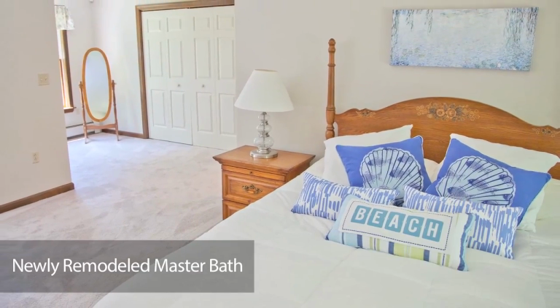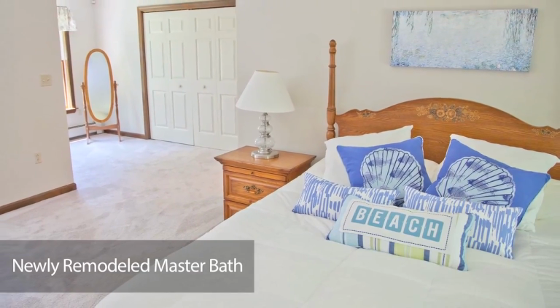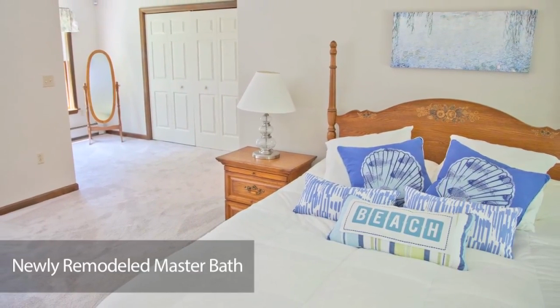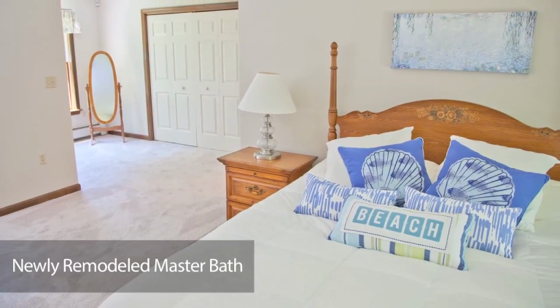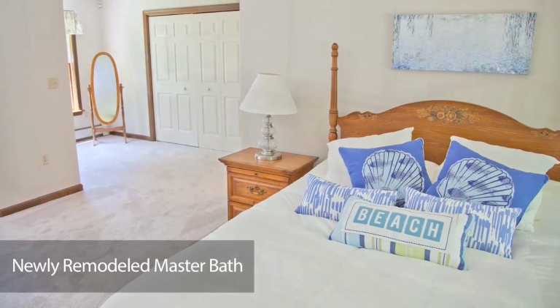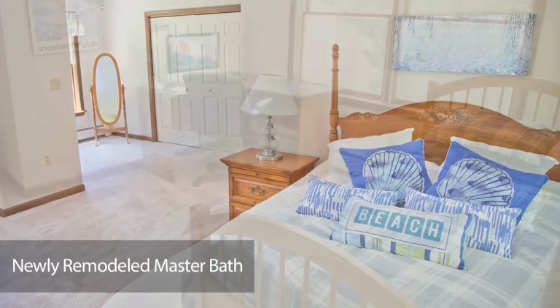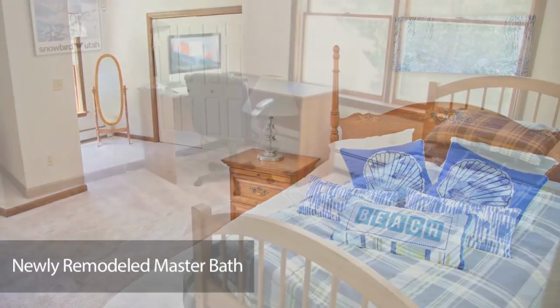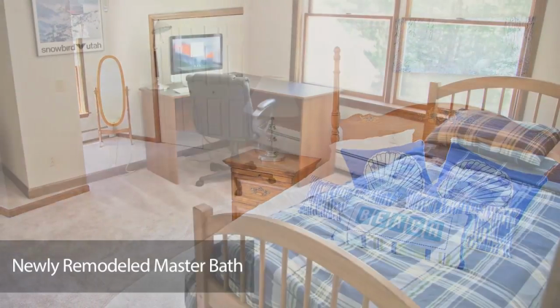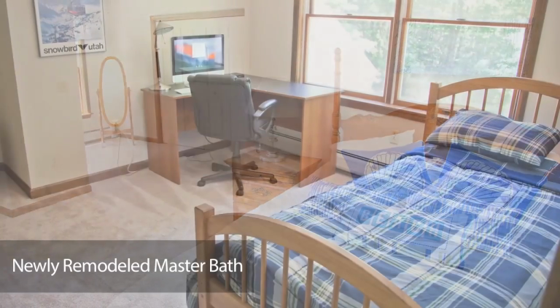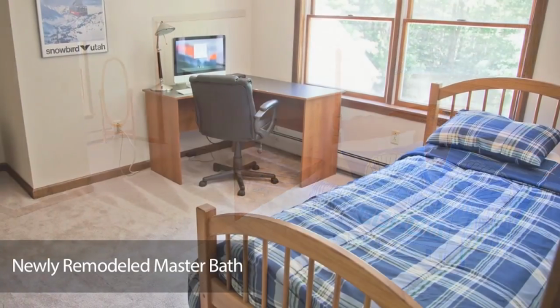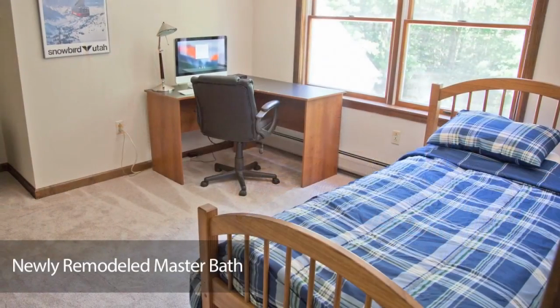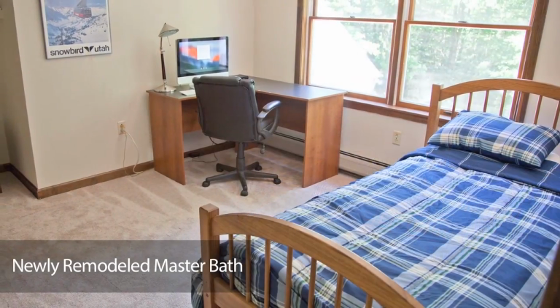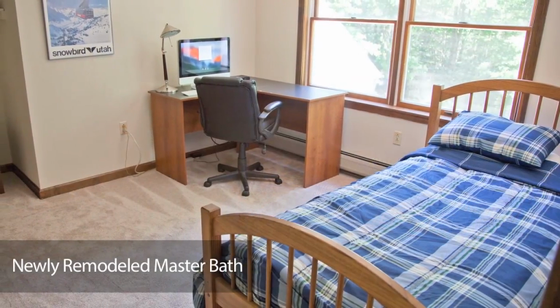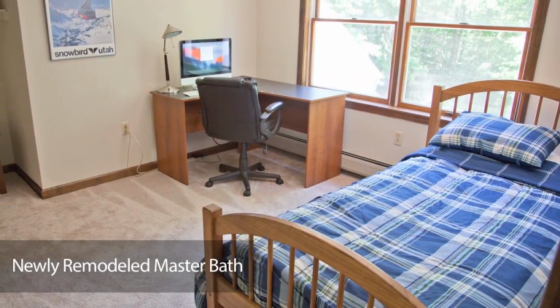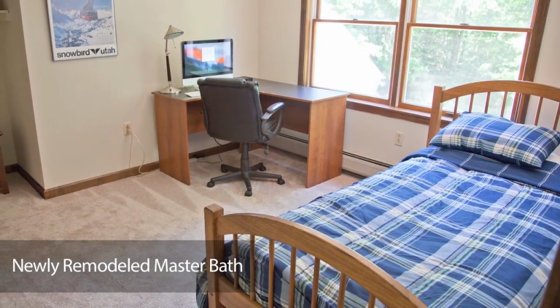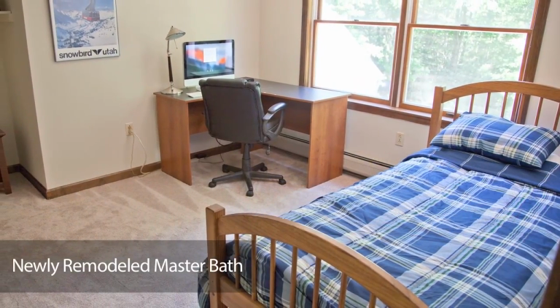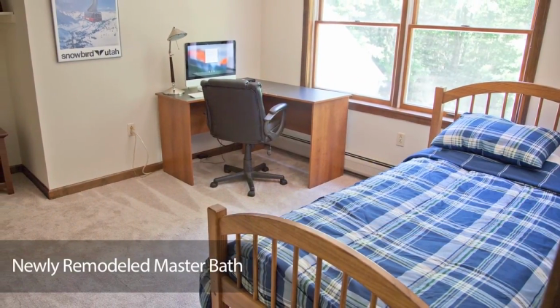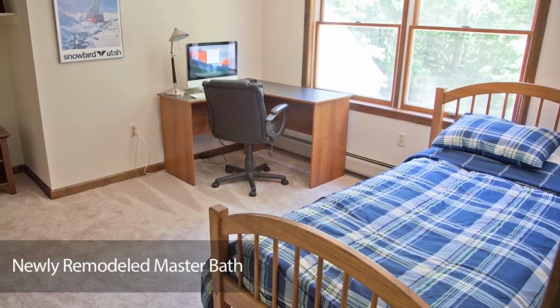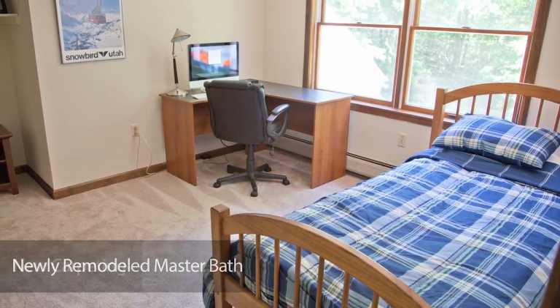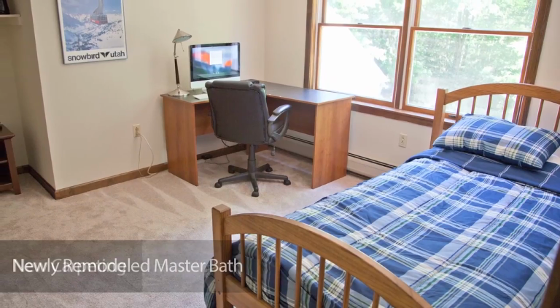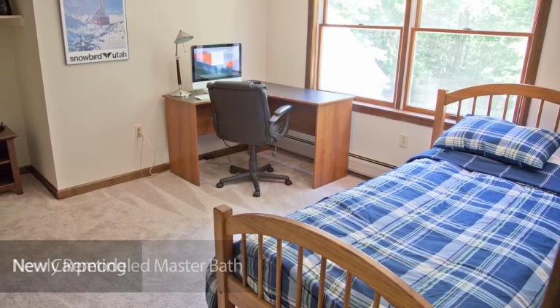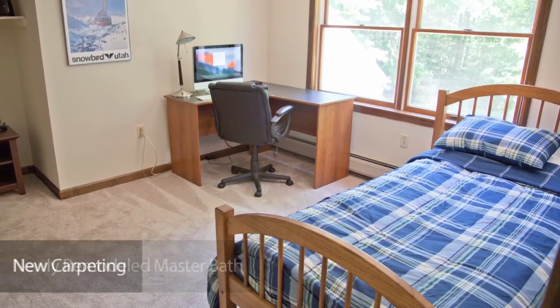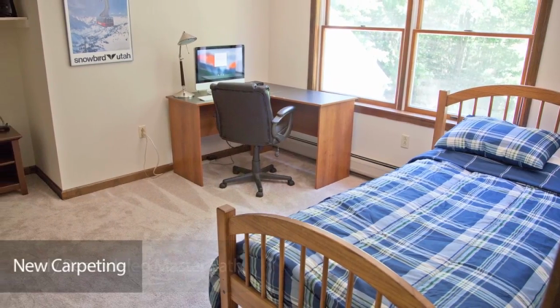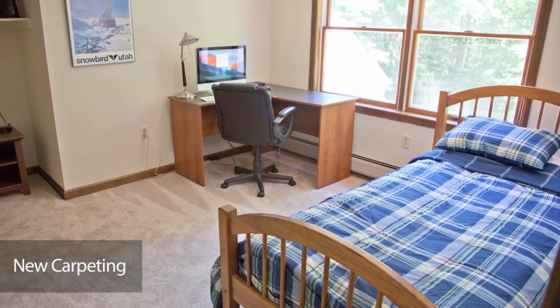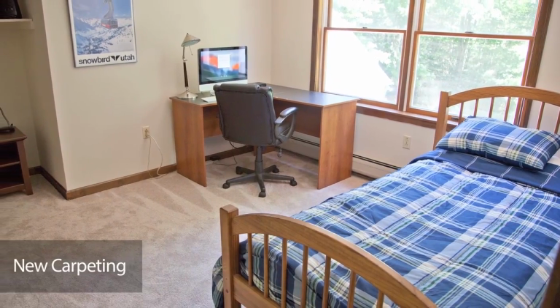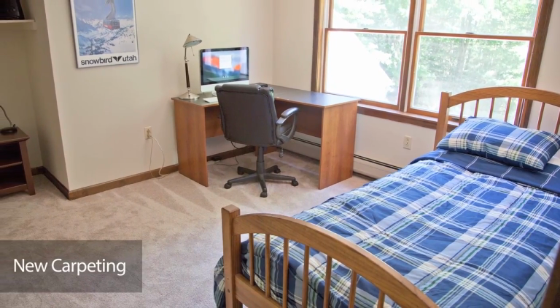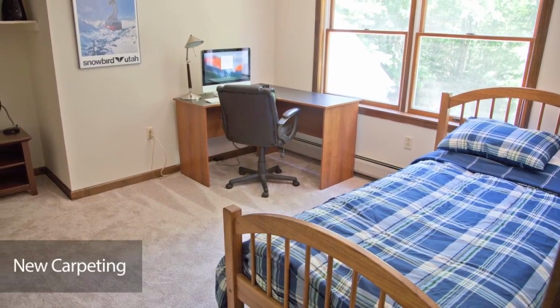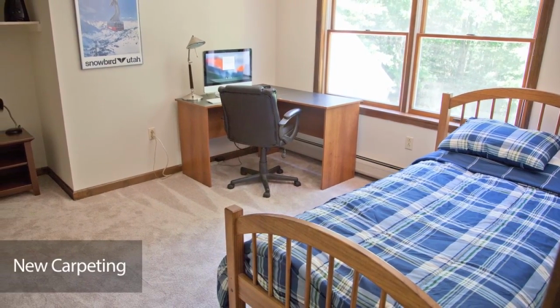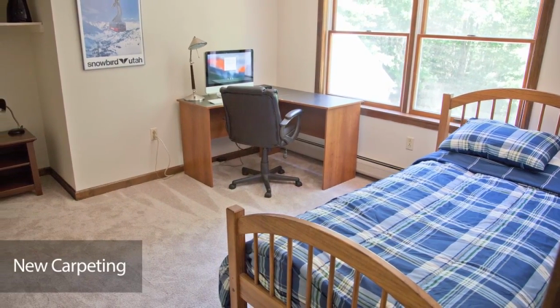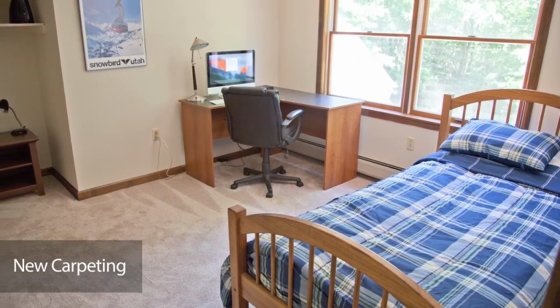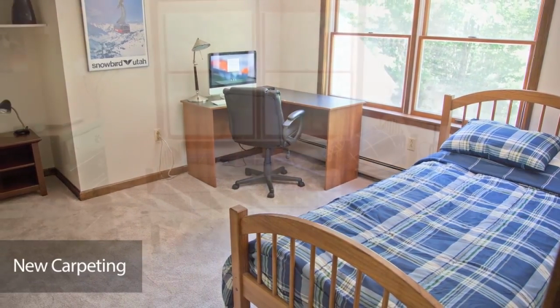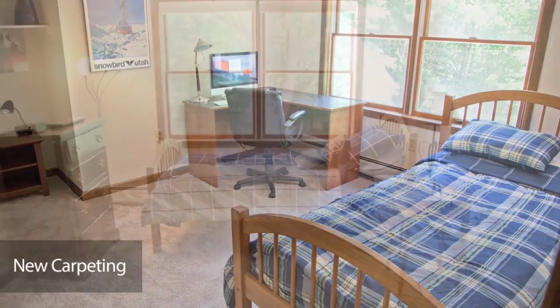There are two more bedrooms and a full bathroom upstairs, with new carpeting and fresh paint.